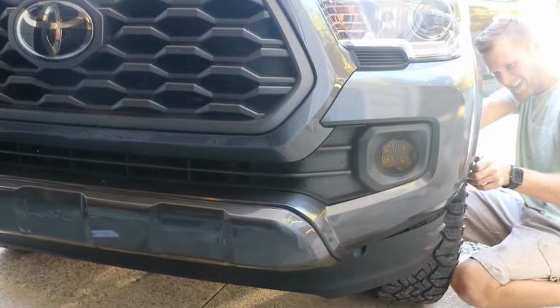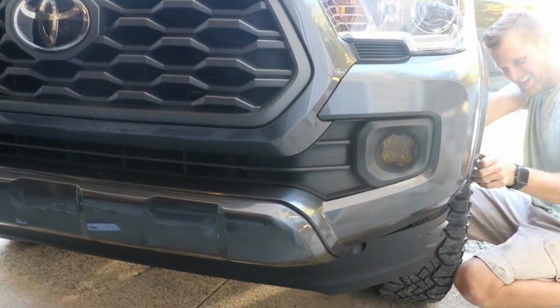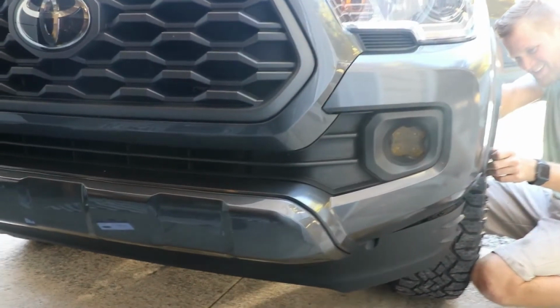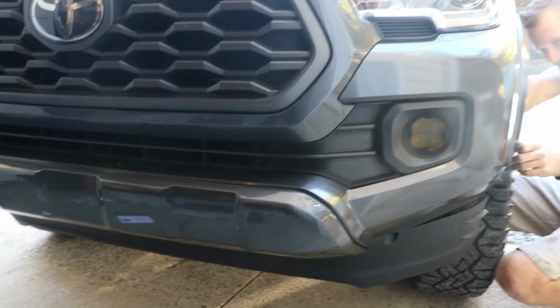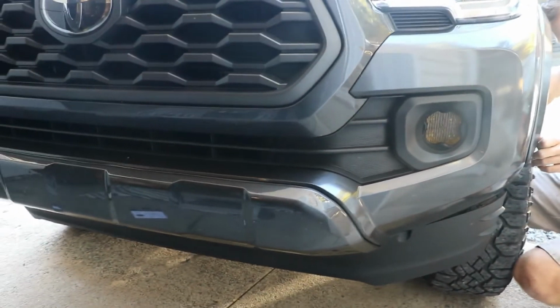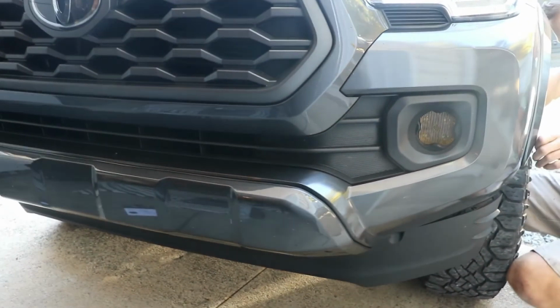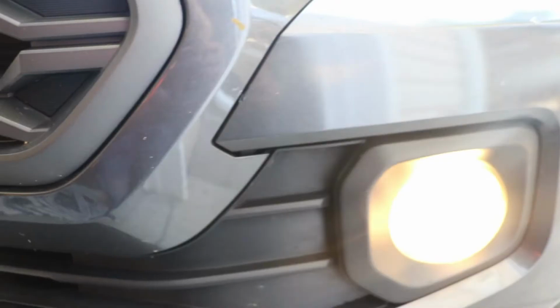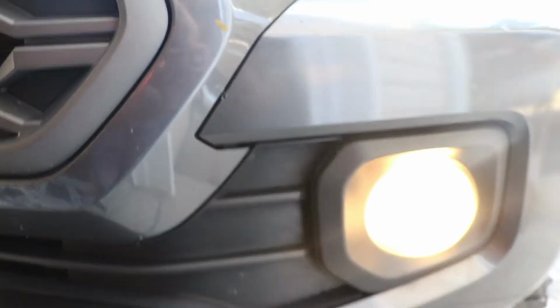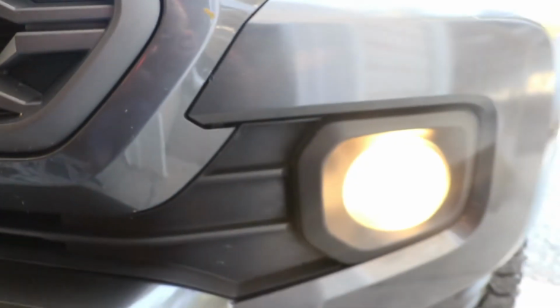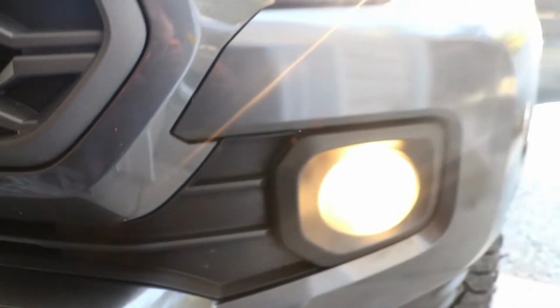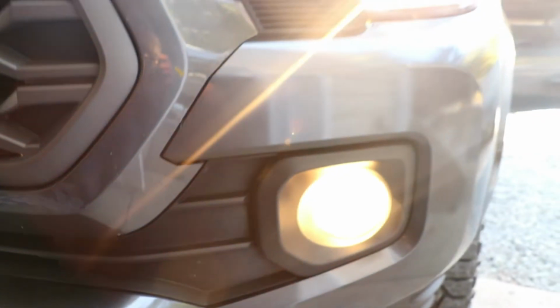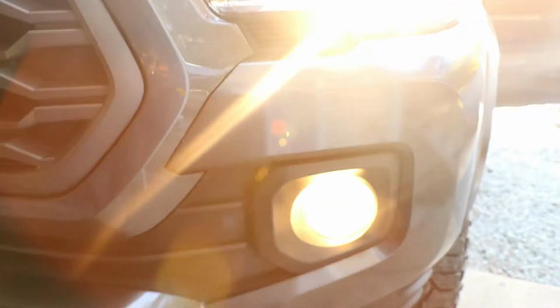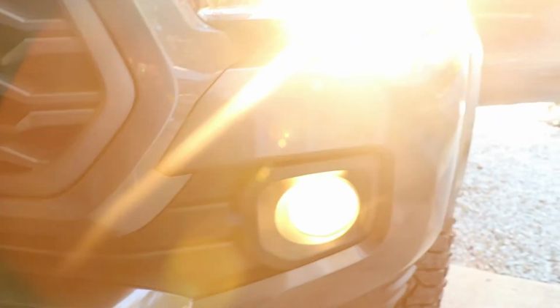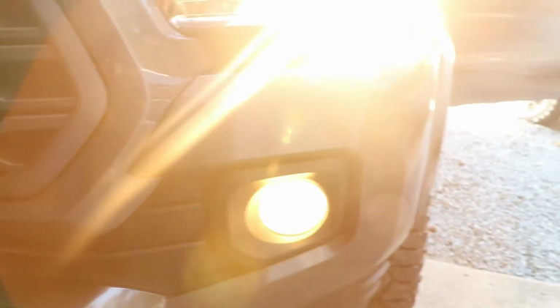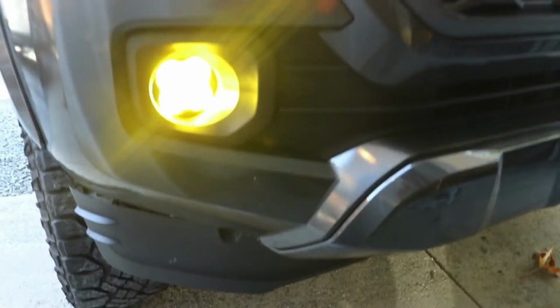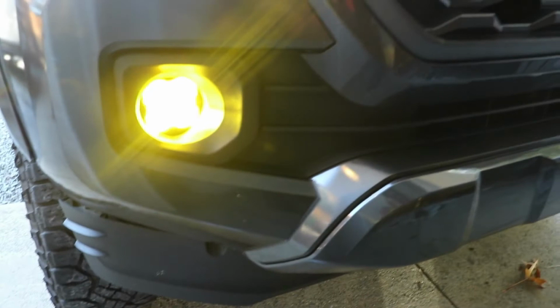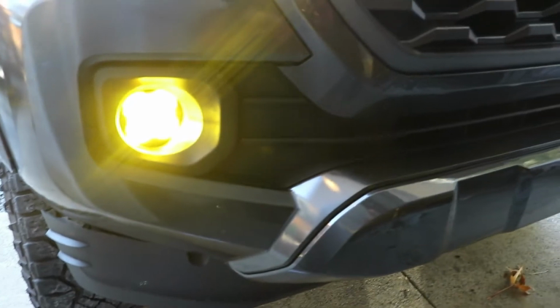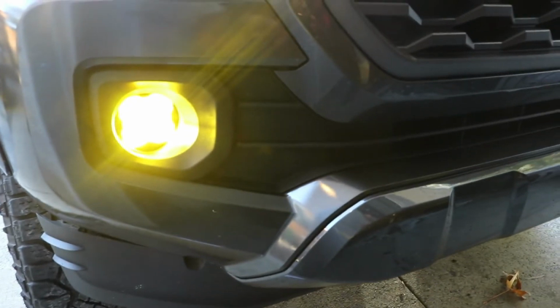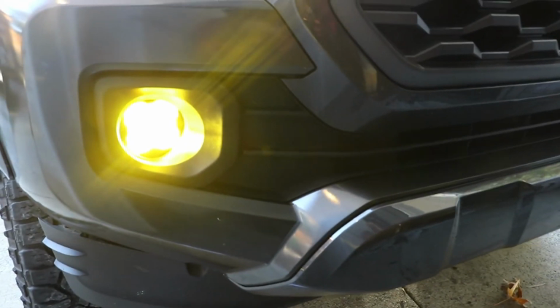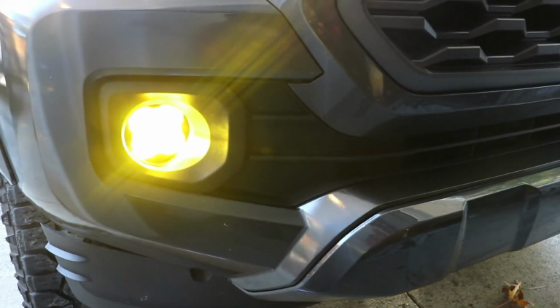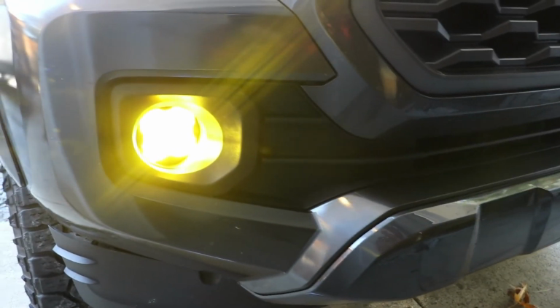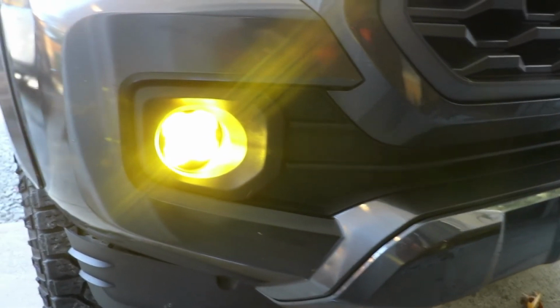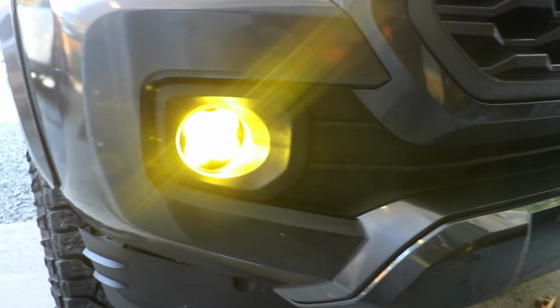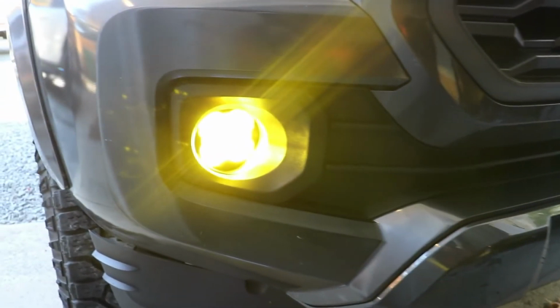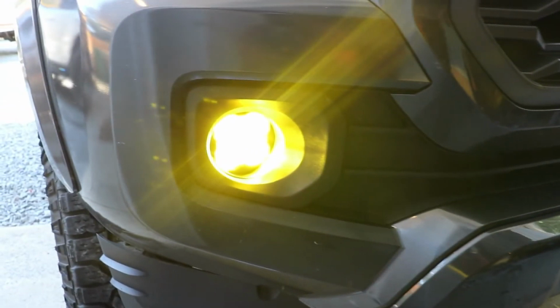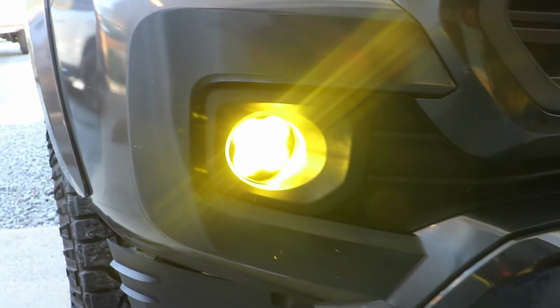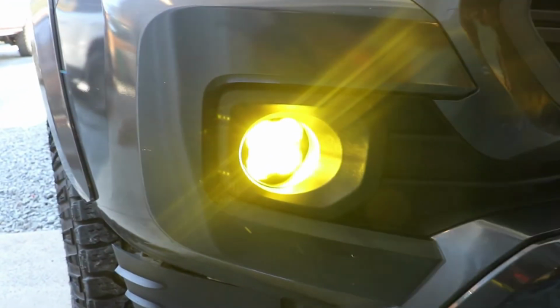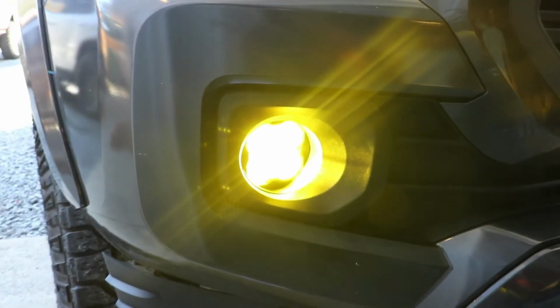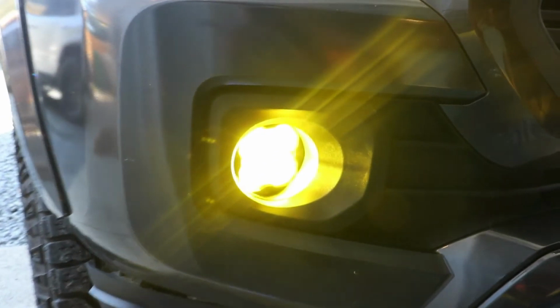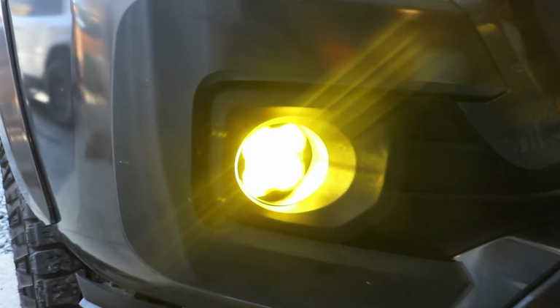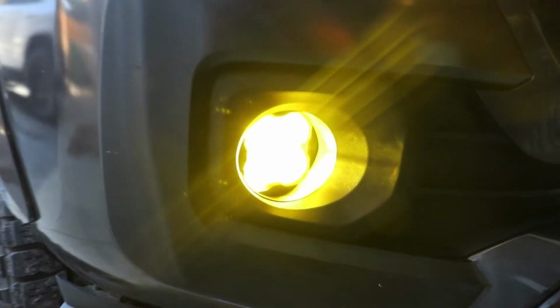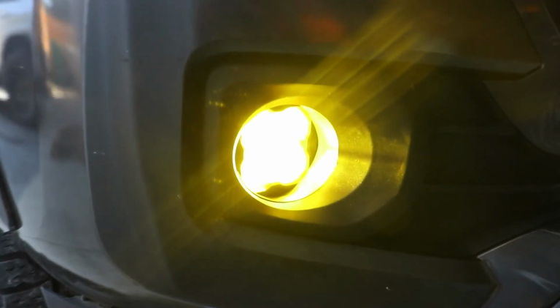He's putting back the fender liners the same way you took it off. There goes — the light shines really bright, especially at night. Thank you guys for watching, hope you guys enjoyed.